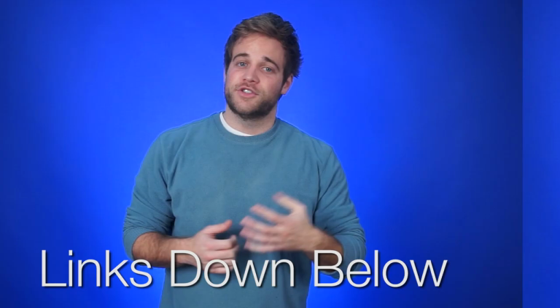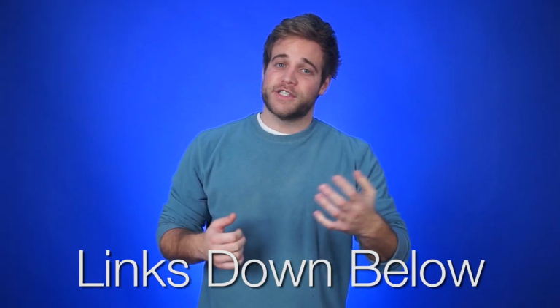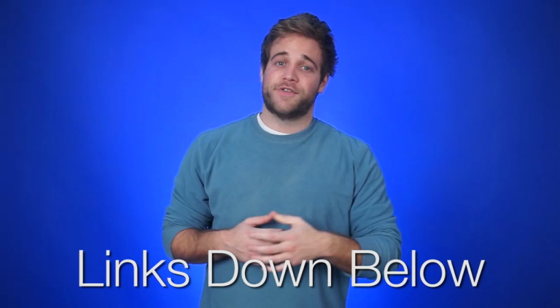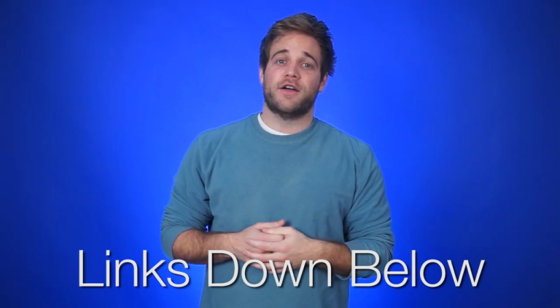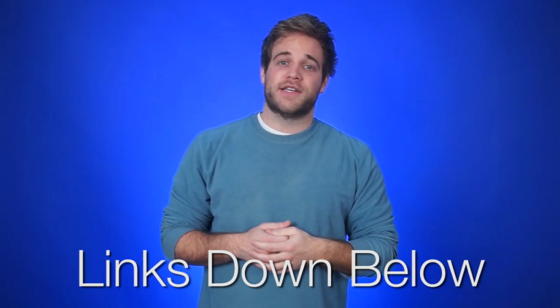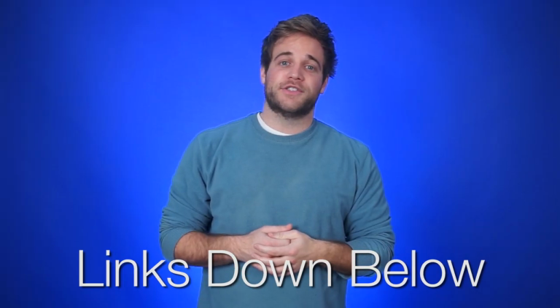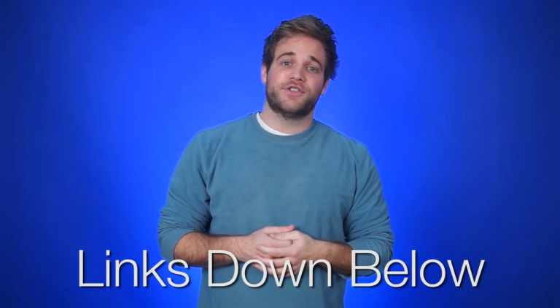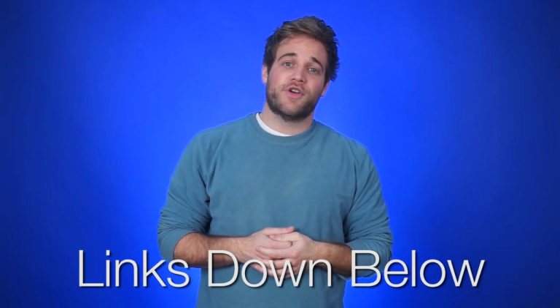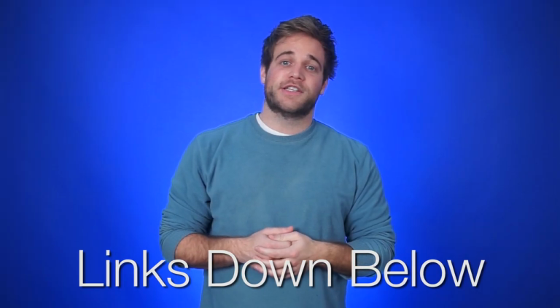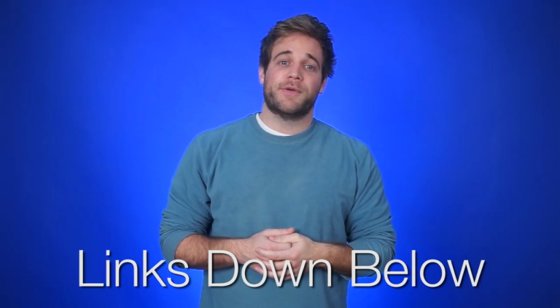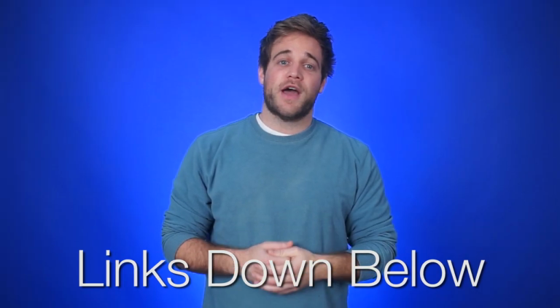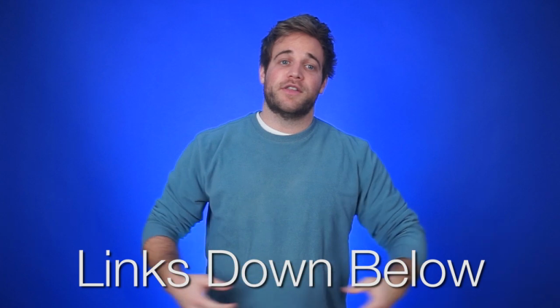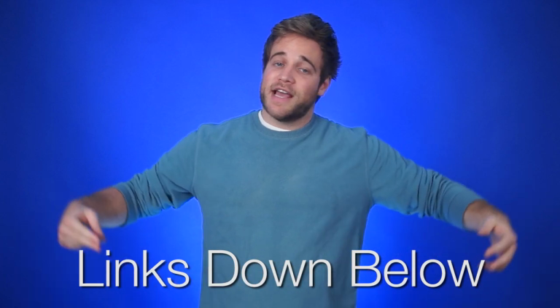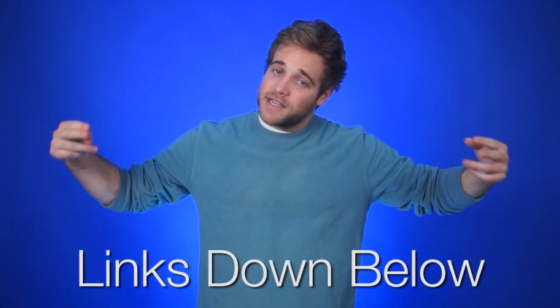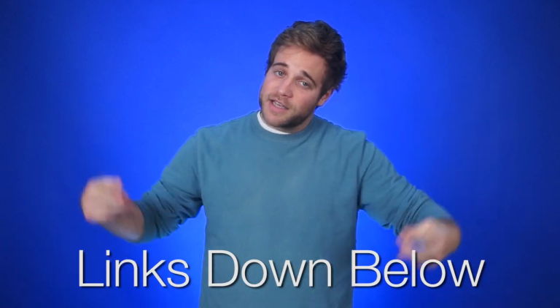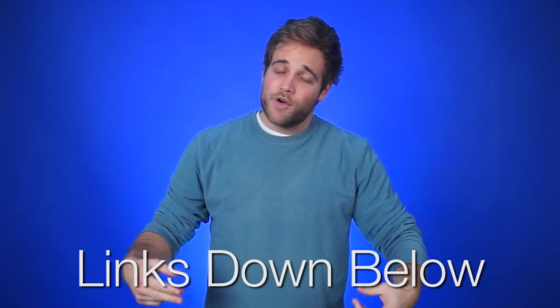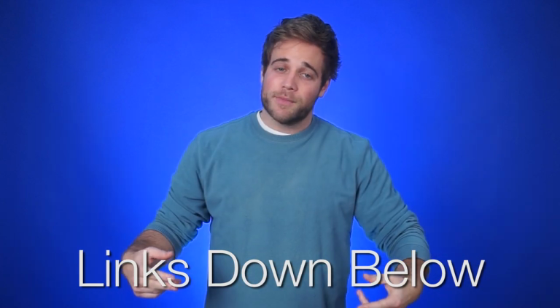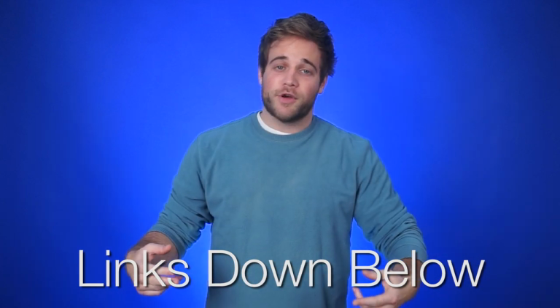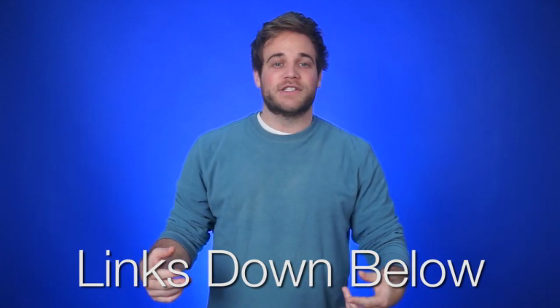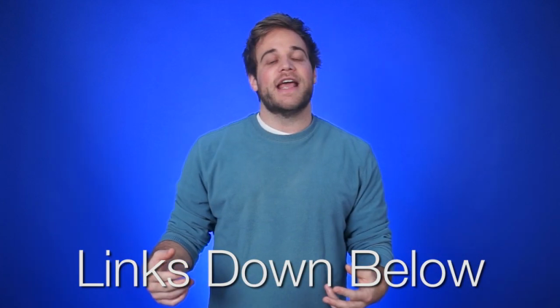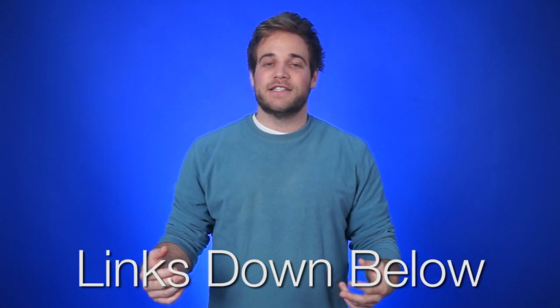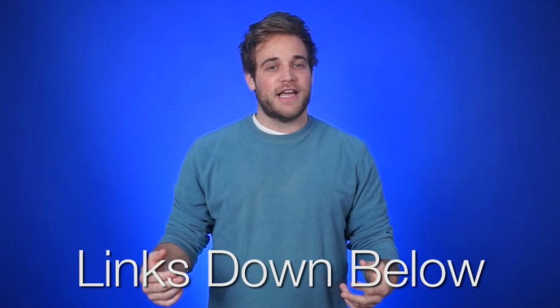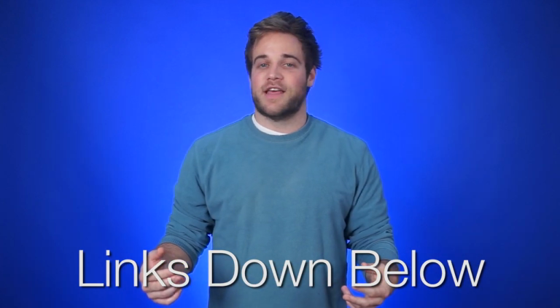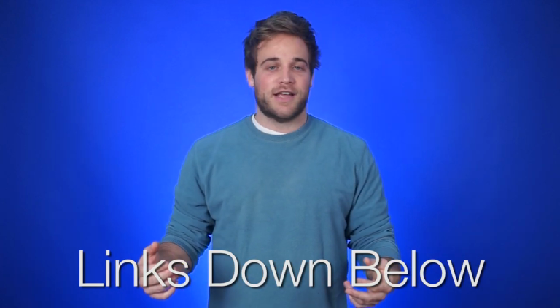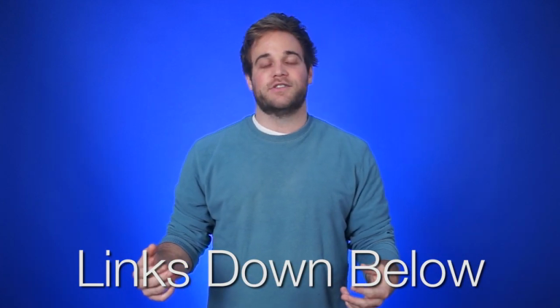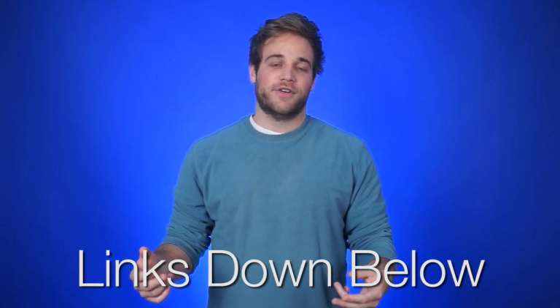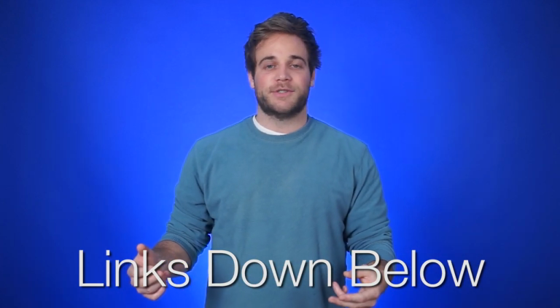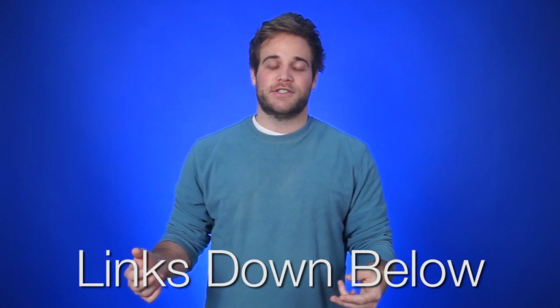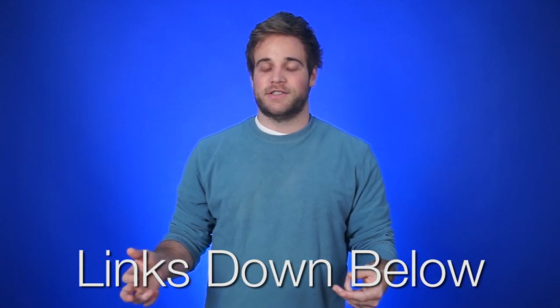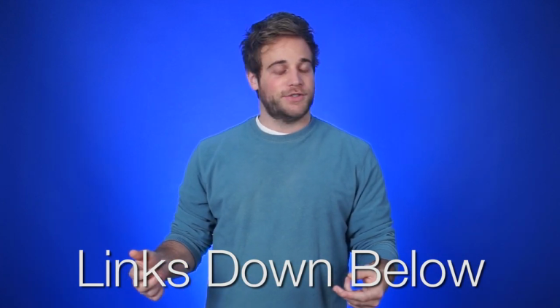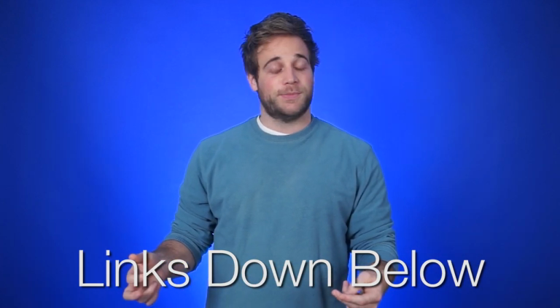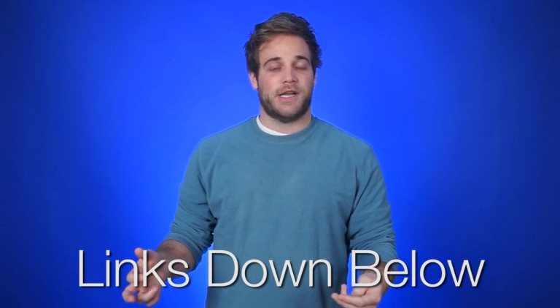Sources for all of today's news stories can be found in the NCIX forum post linked in the description below.